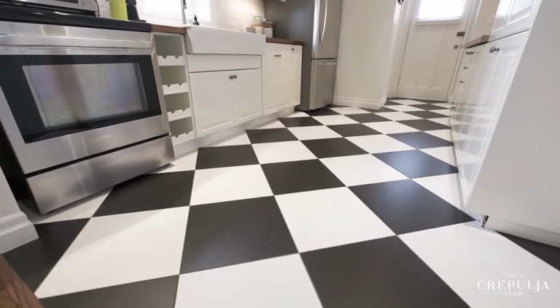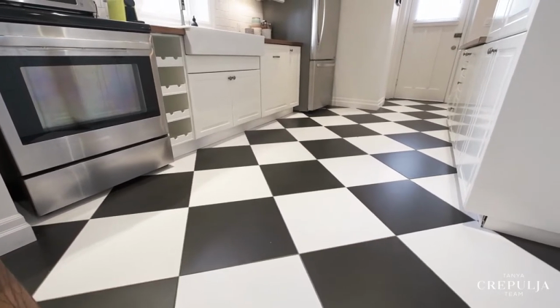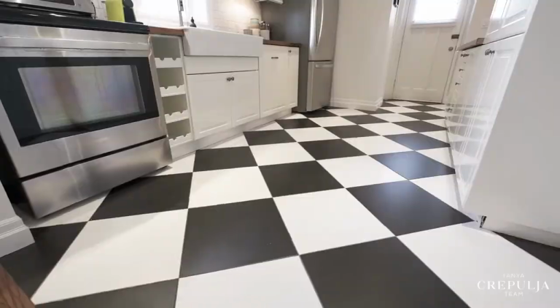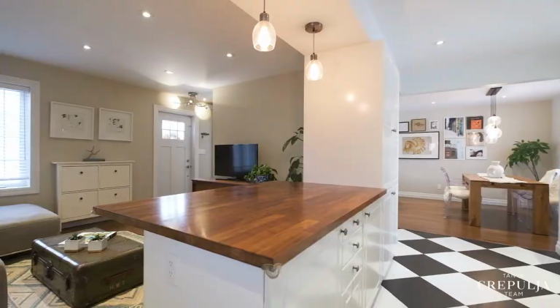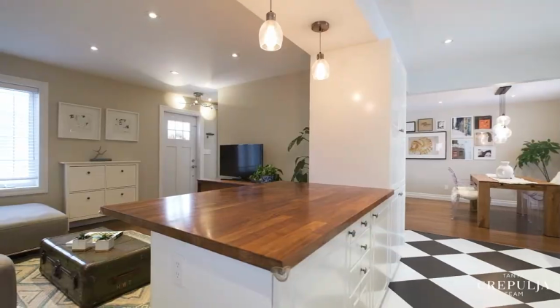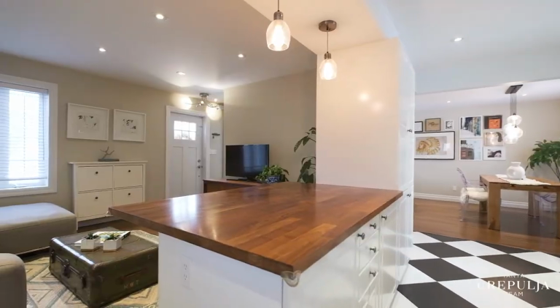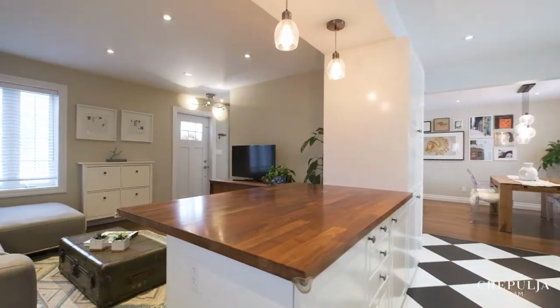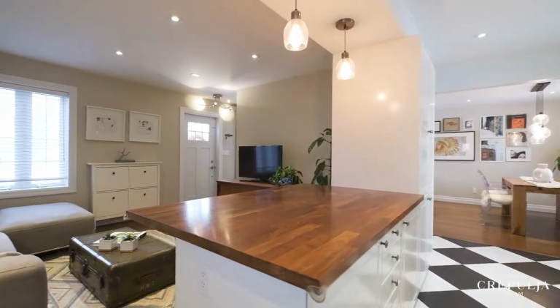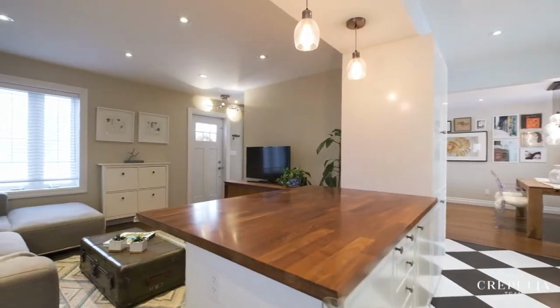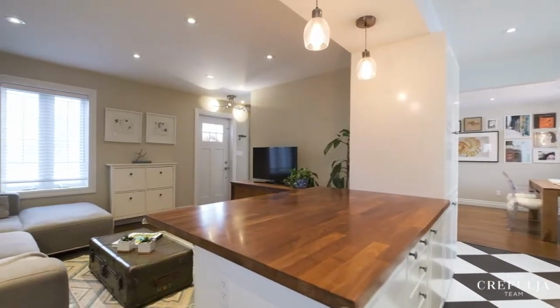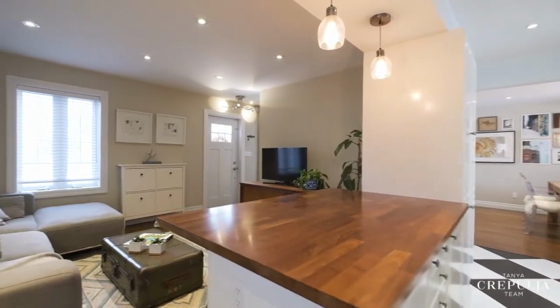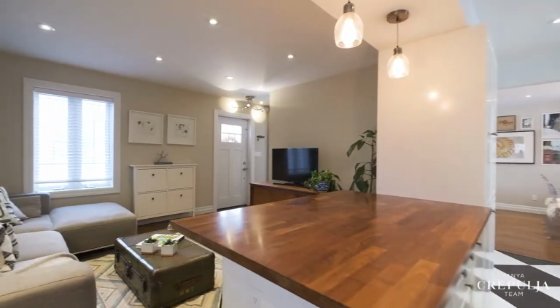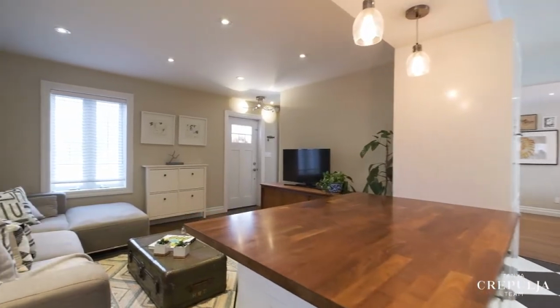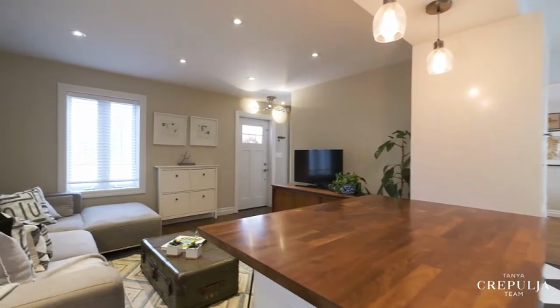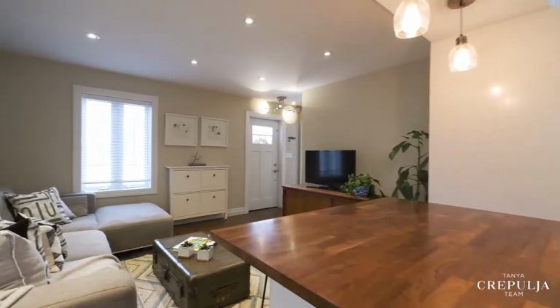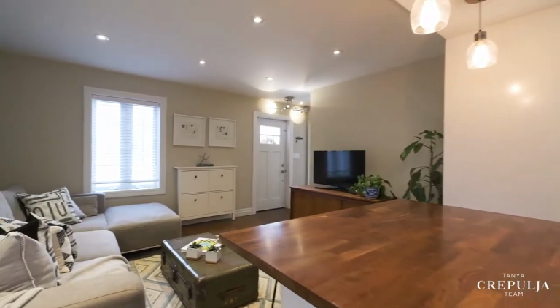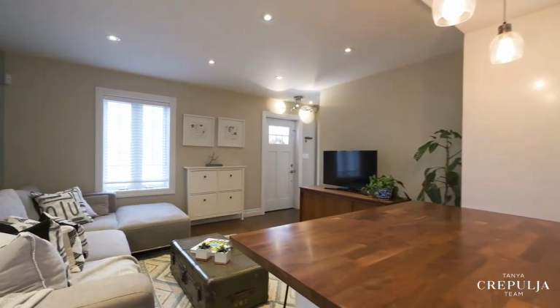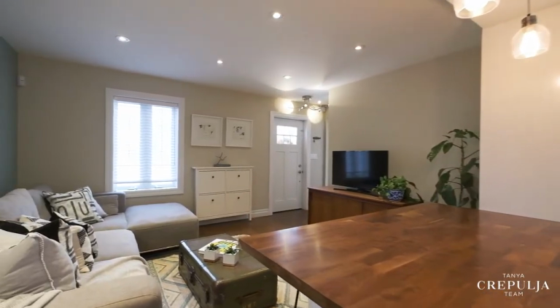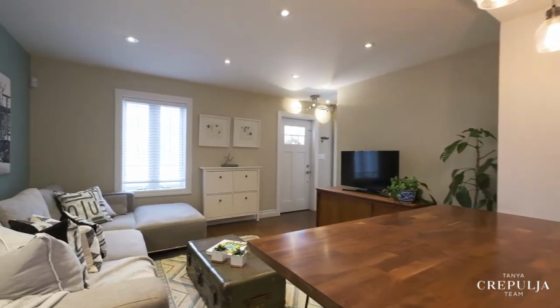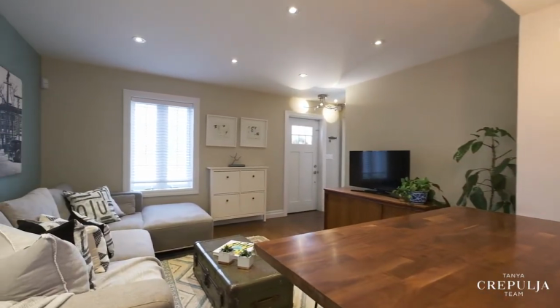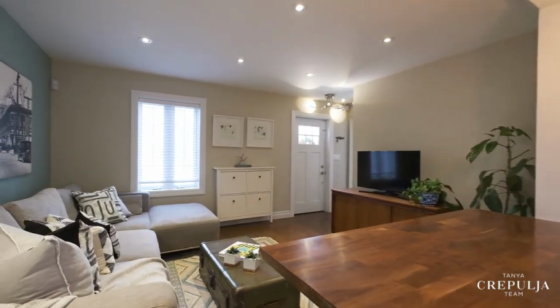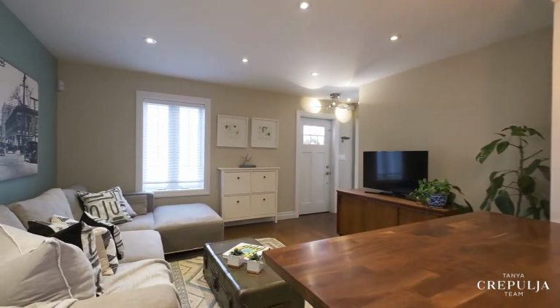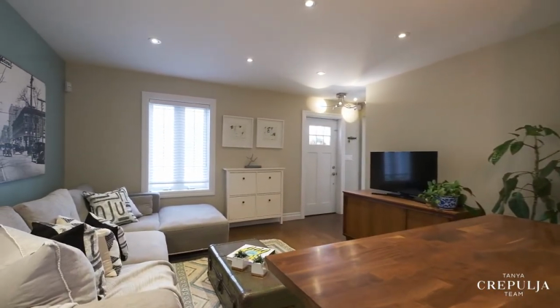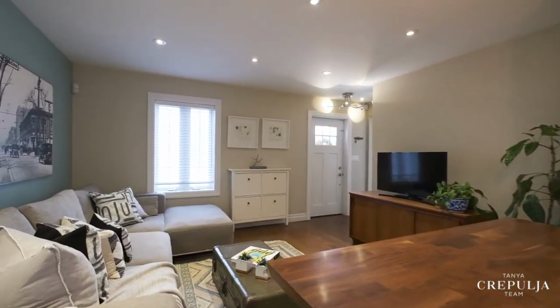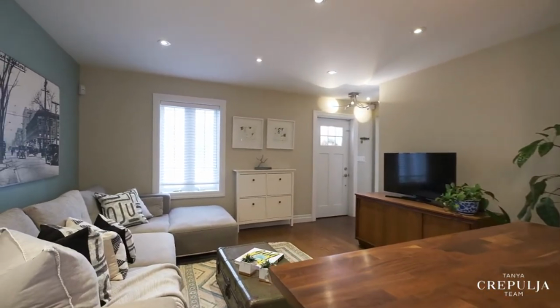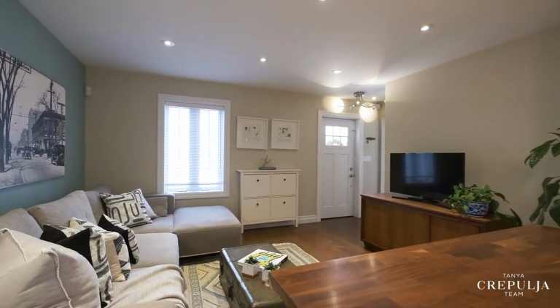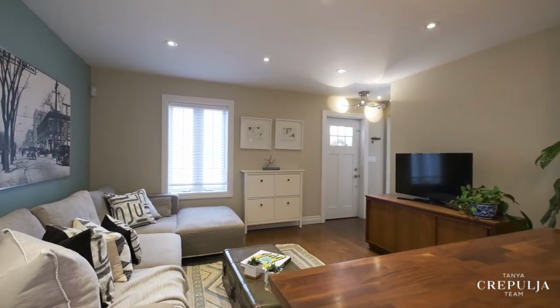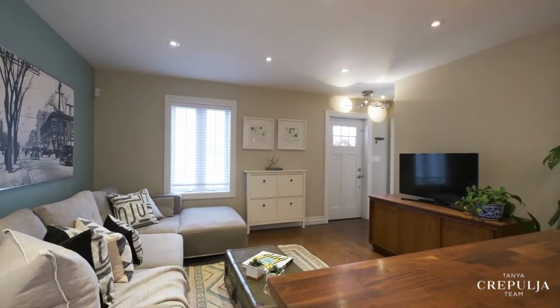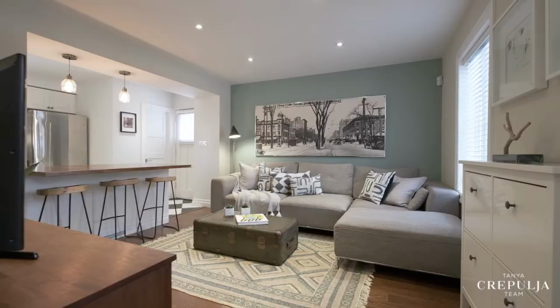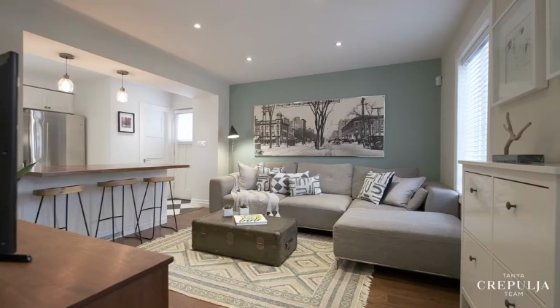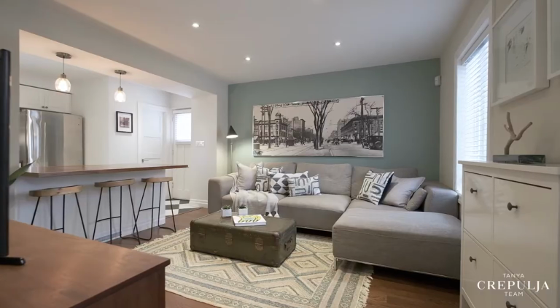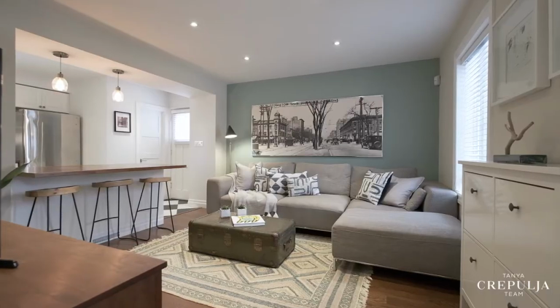The kitchen also has a side door walkout and is open onto a spacious family room.